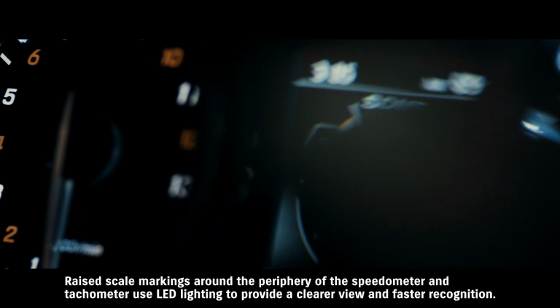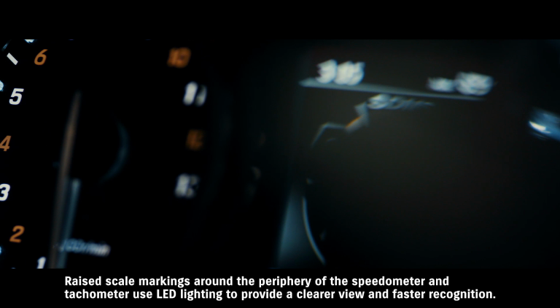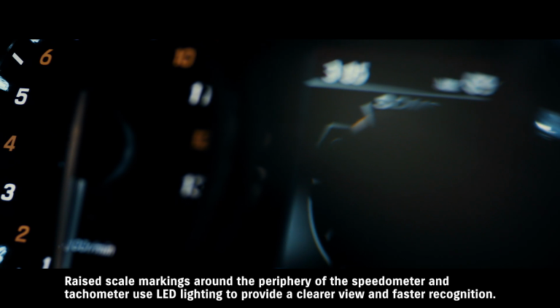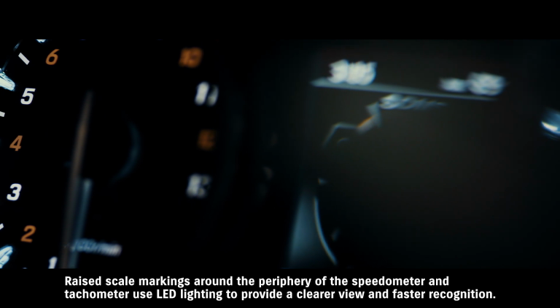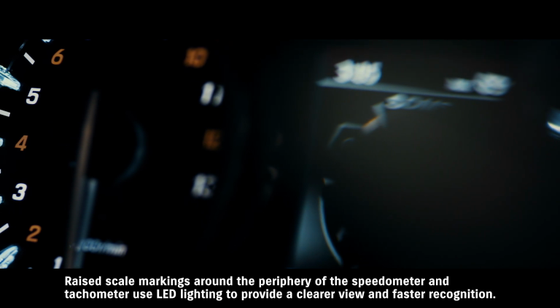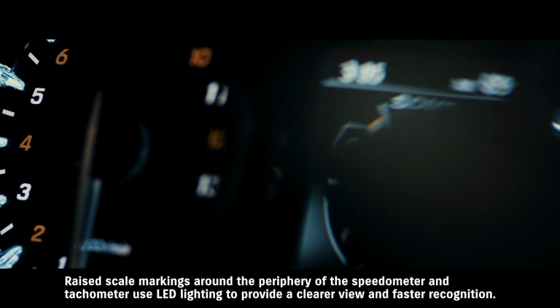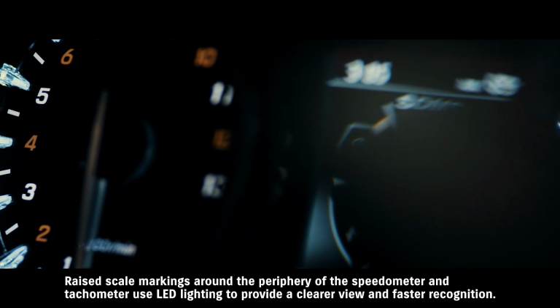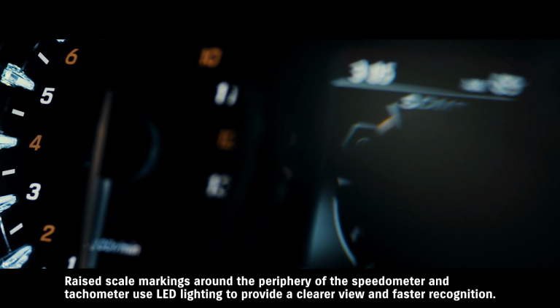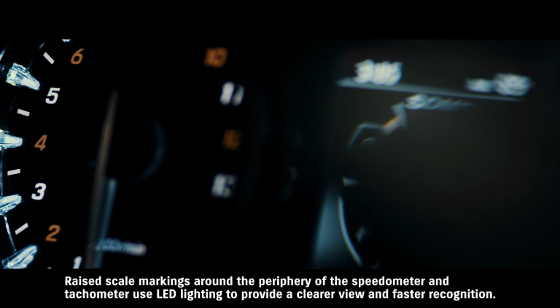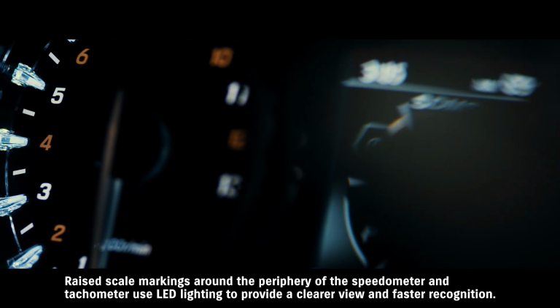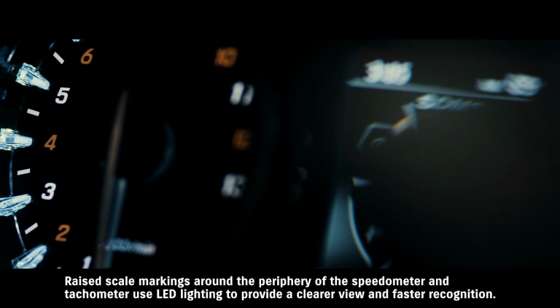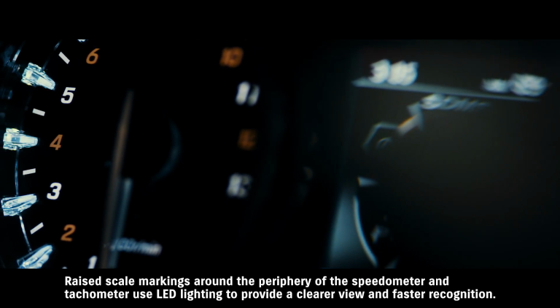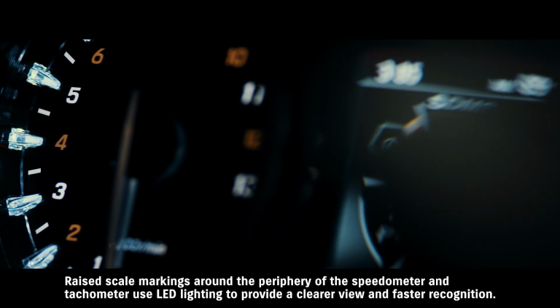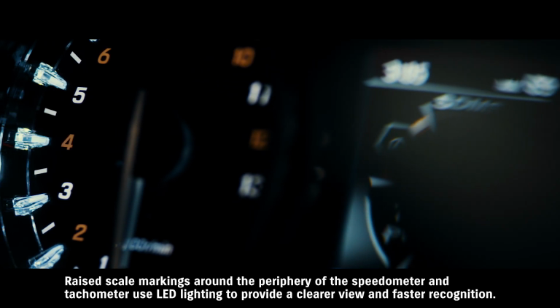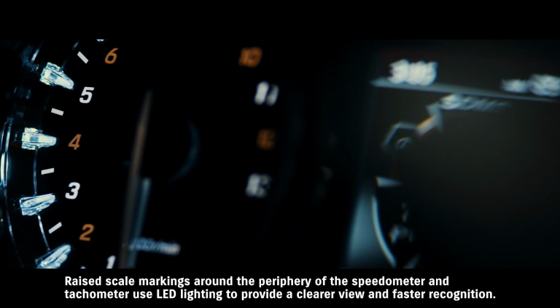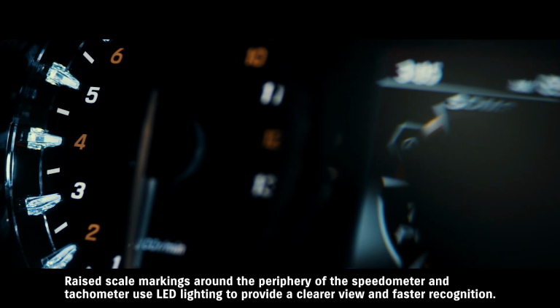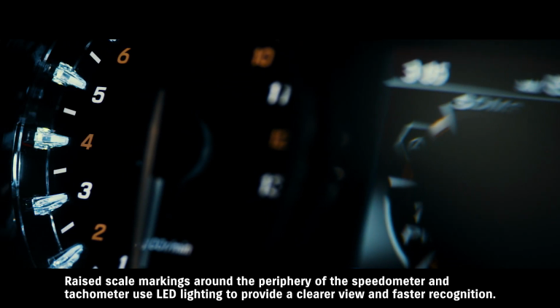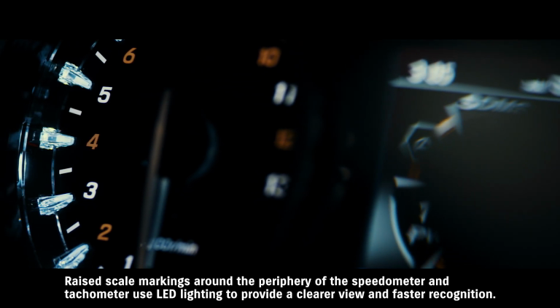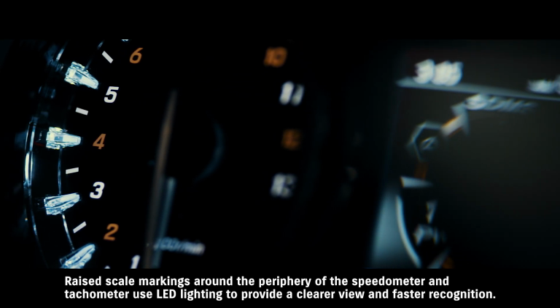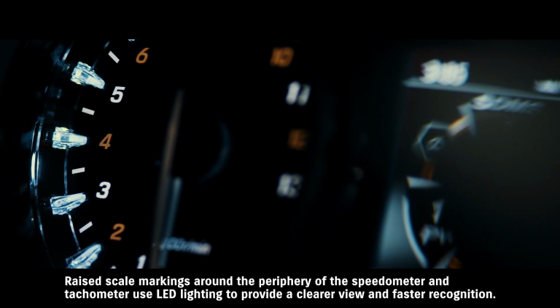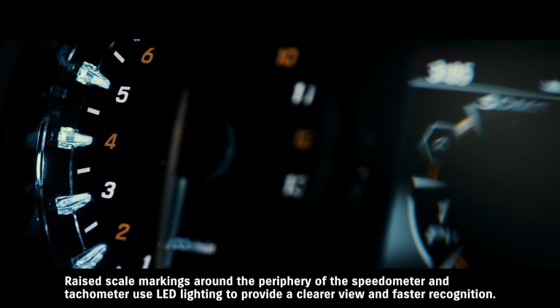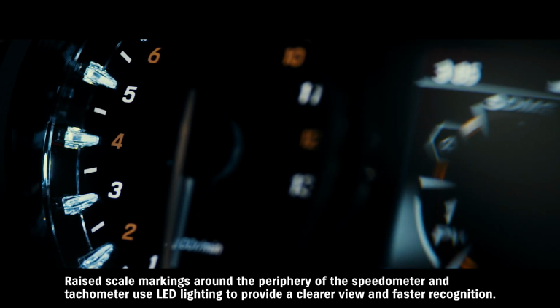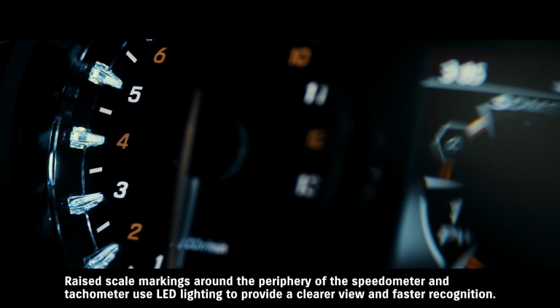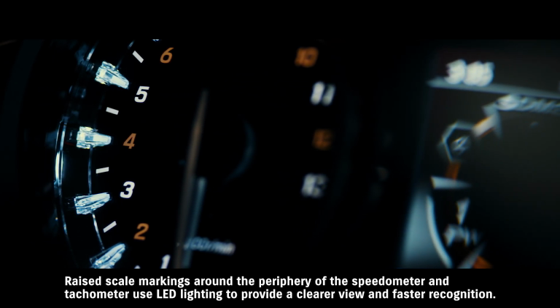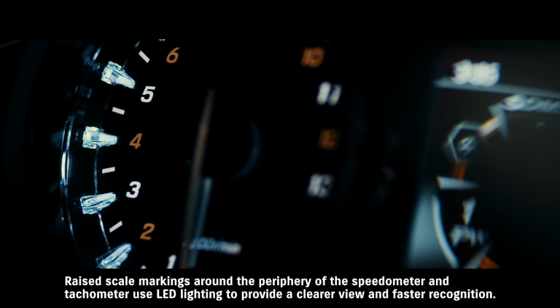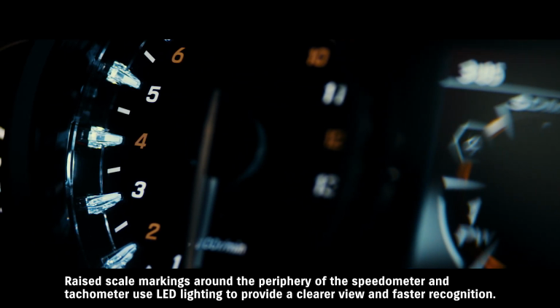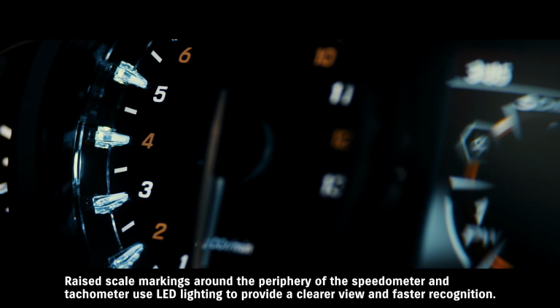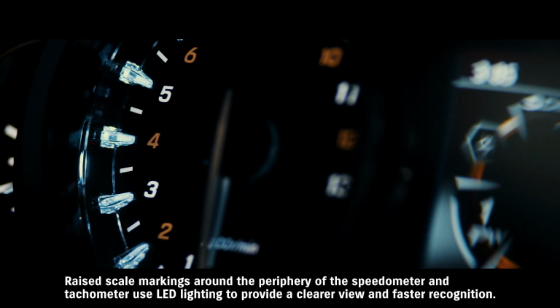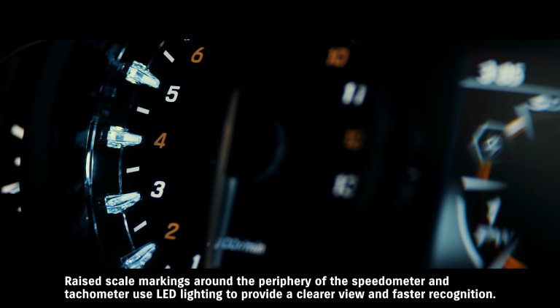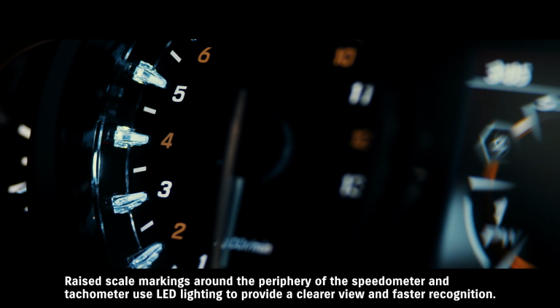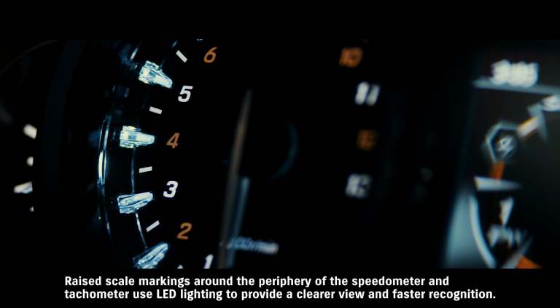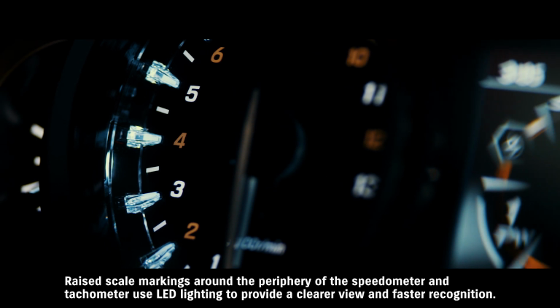The speedometer and tachometer use LED lighting to provide a clearer view and faster recognition.